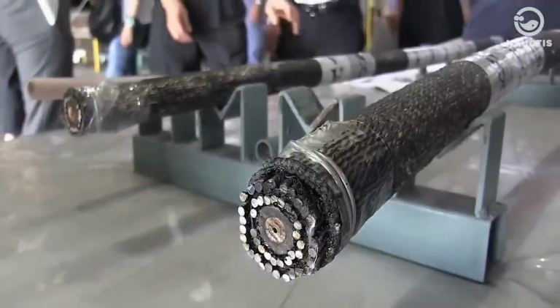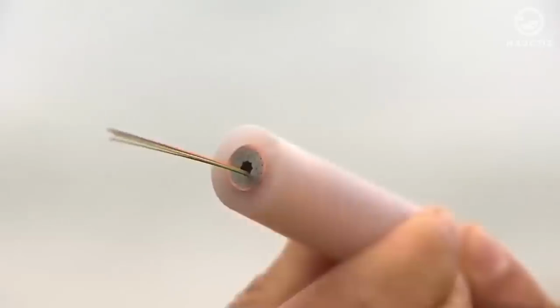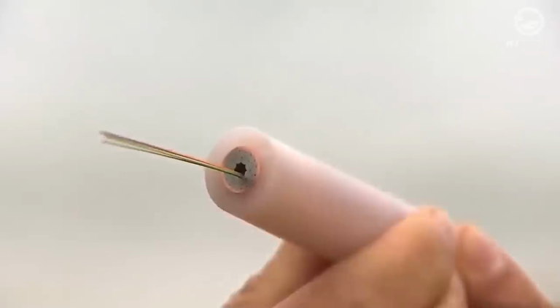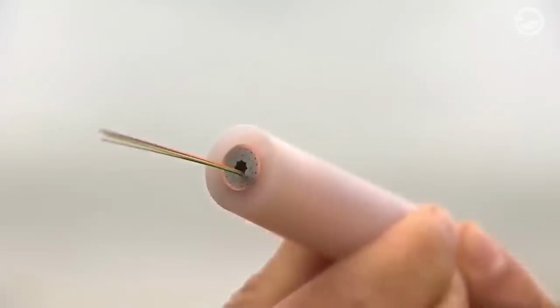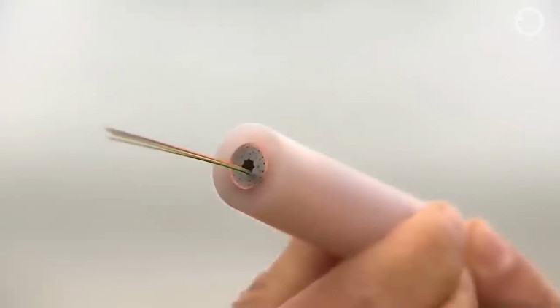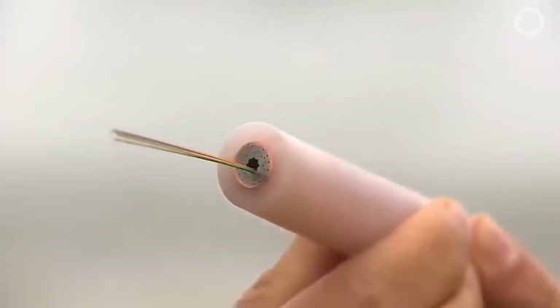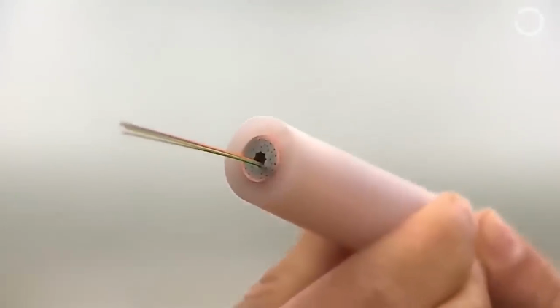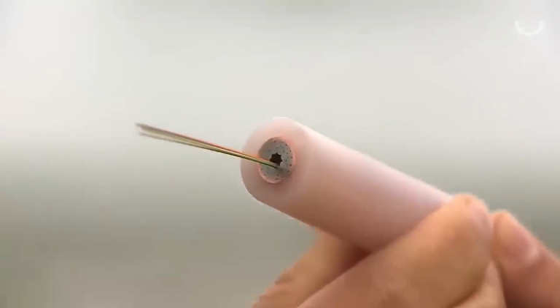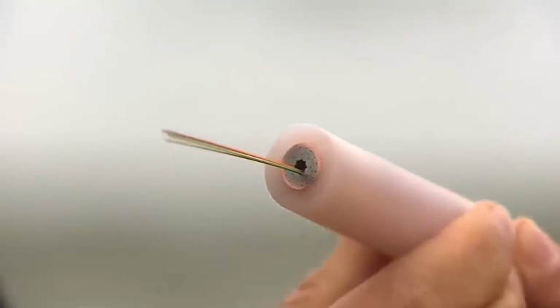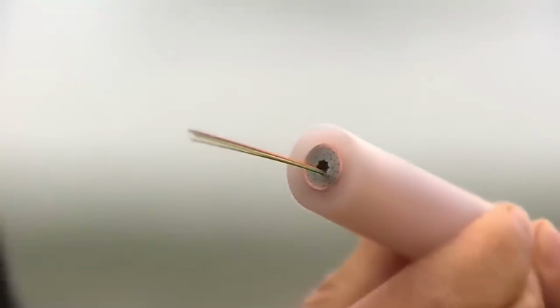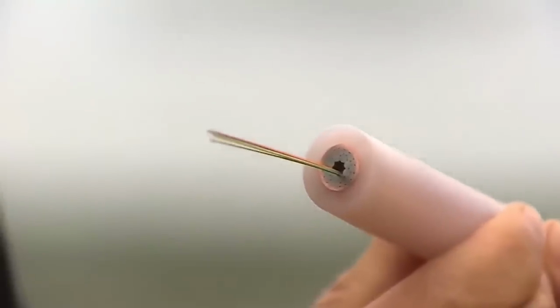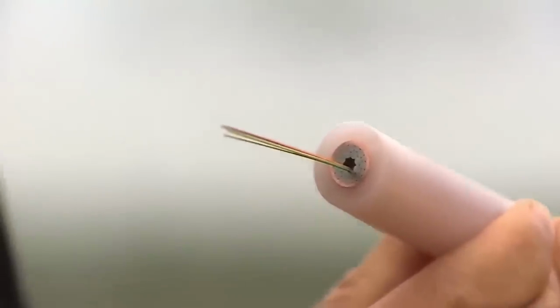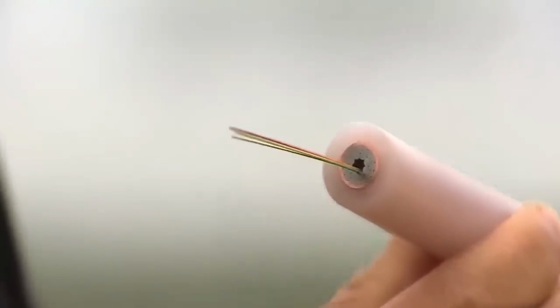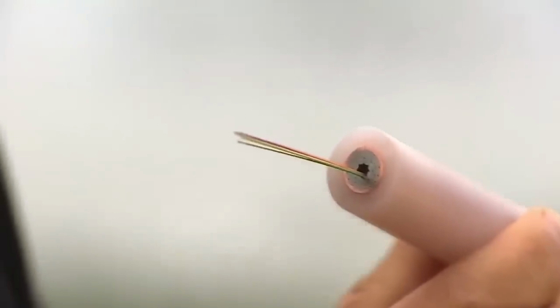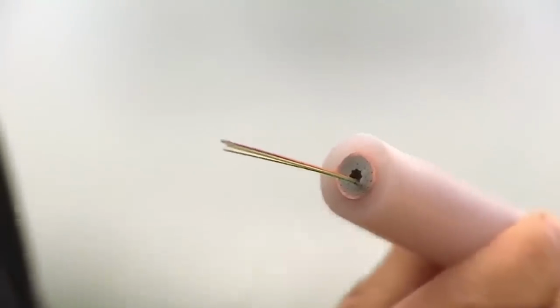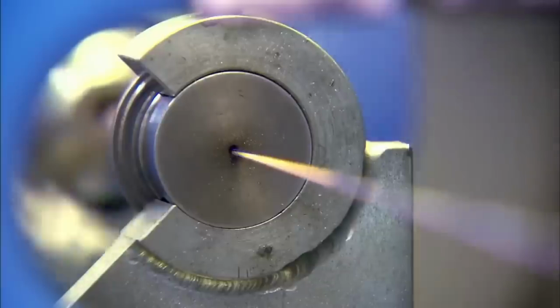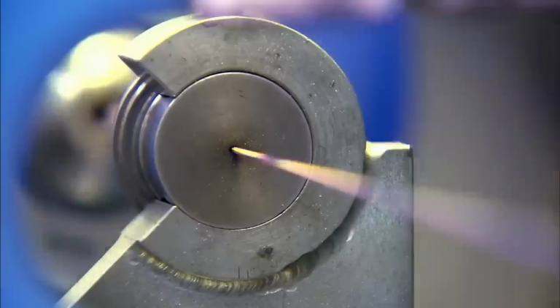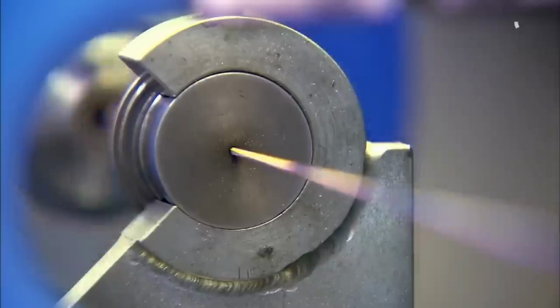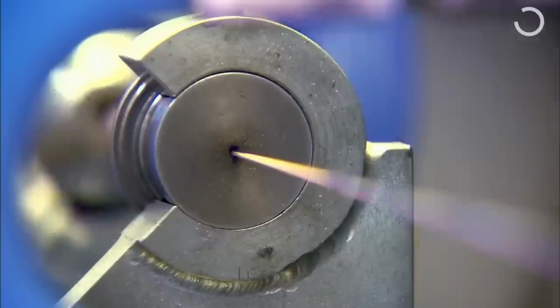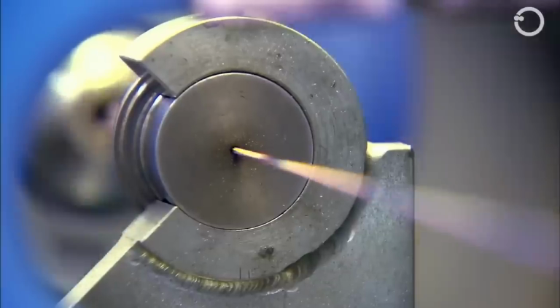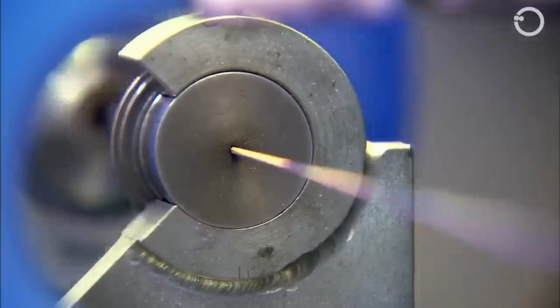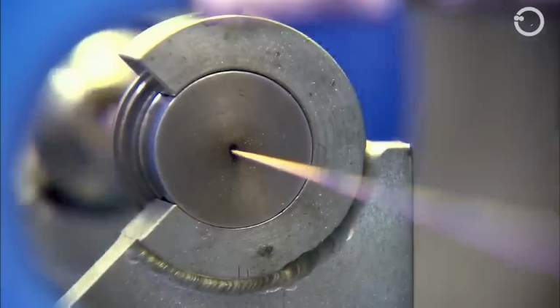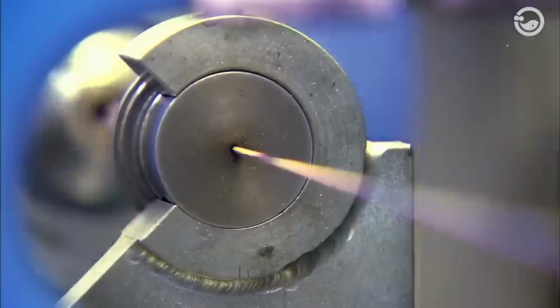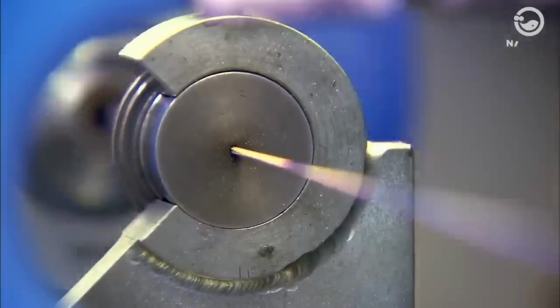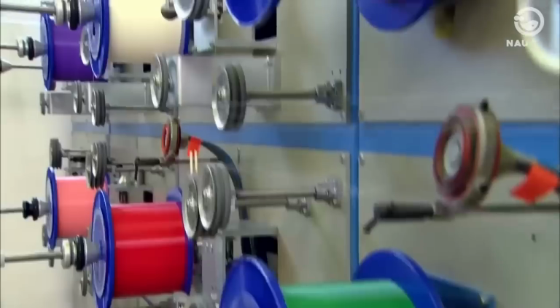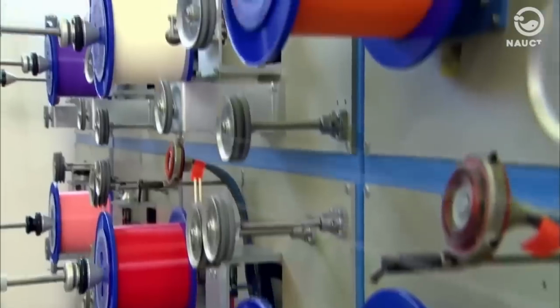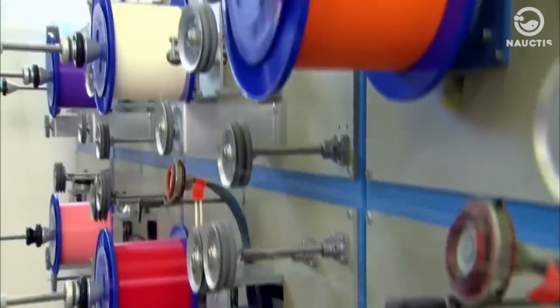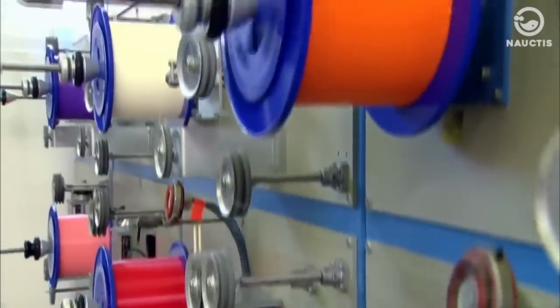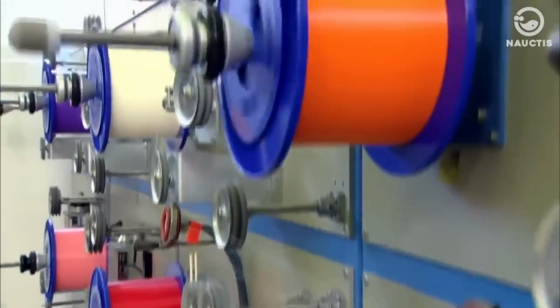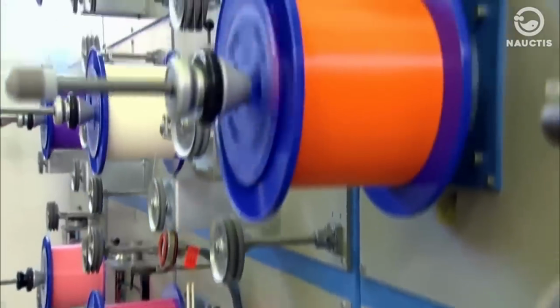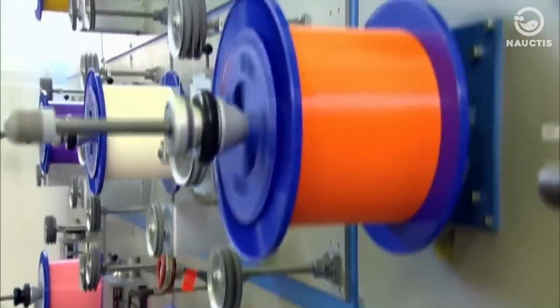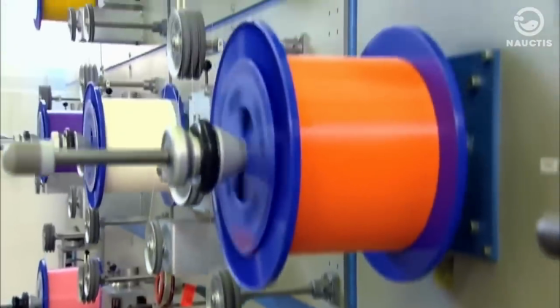Submarine cables are coated with various layers to protect them from external damage such as earthquakes, ocean water pressure, and so on.